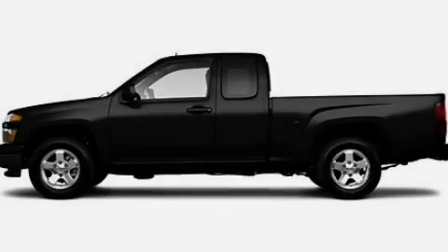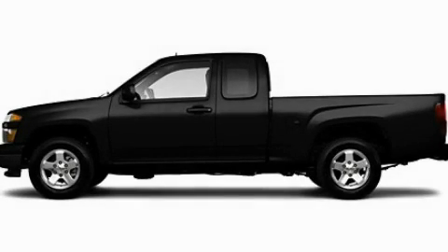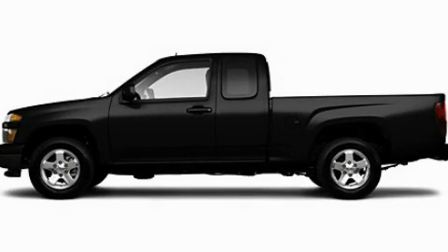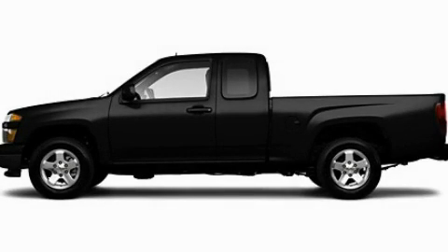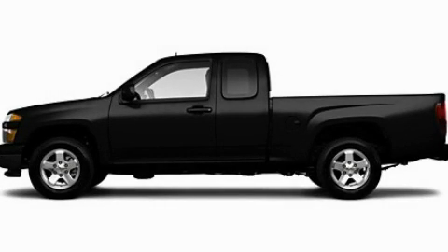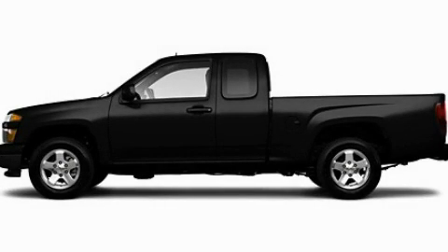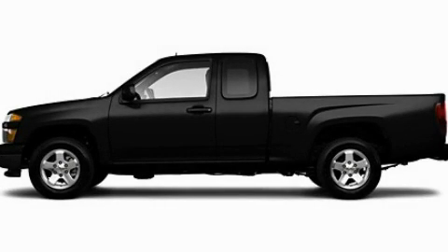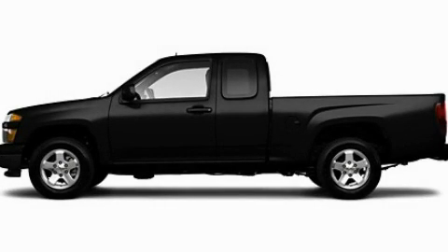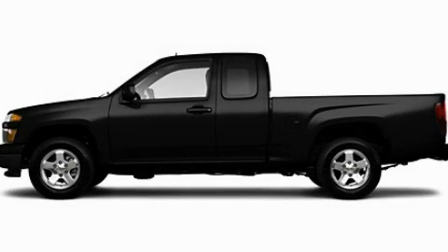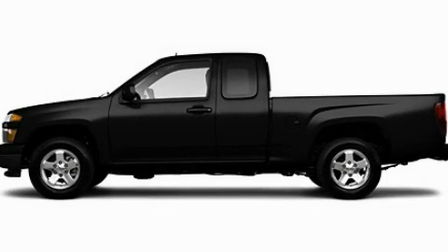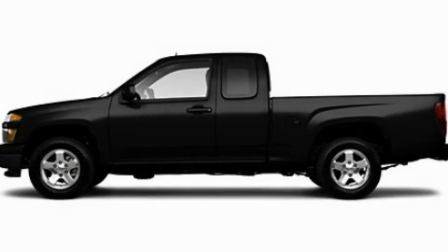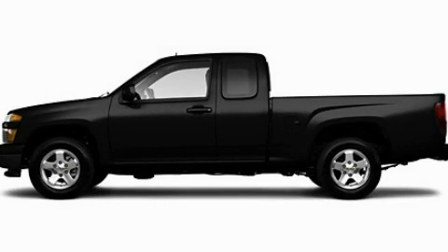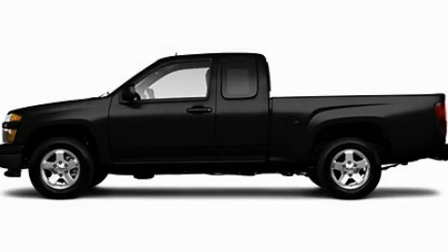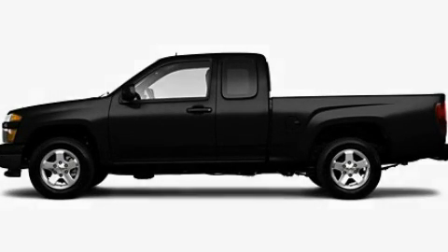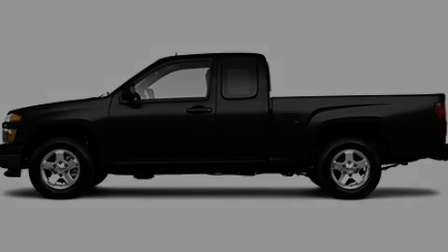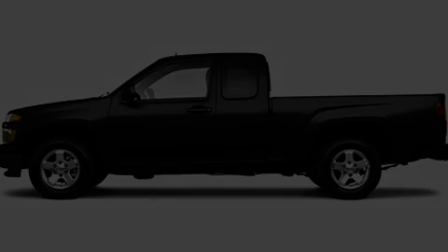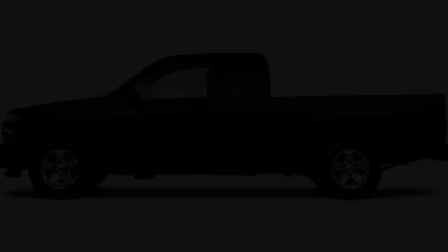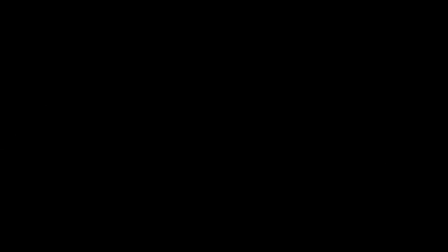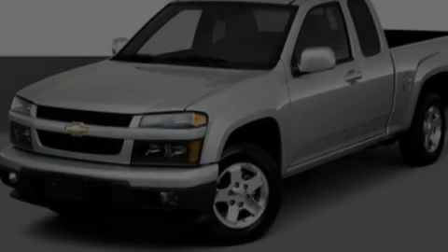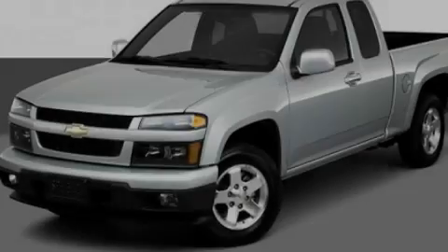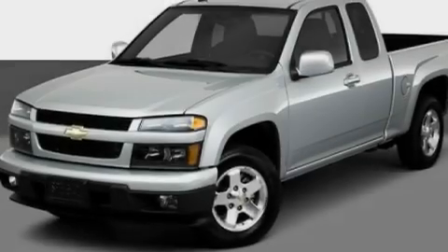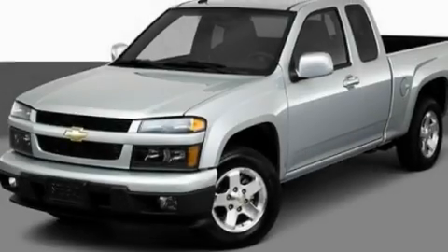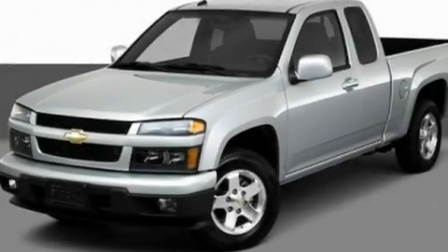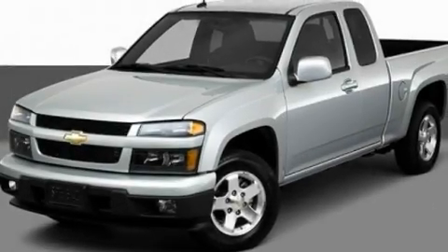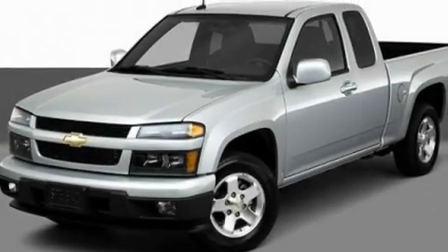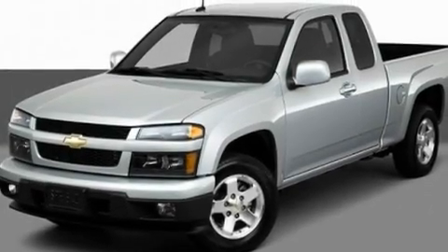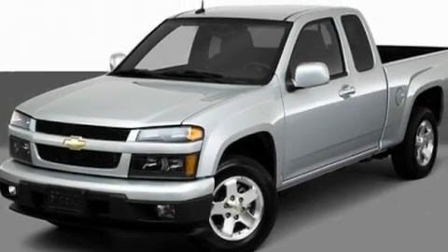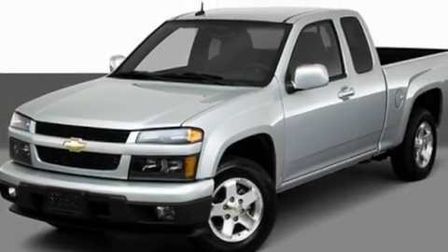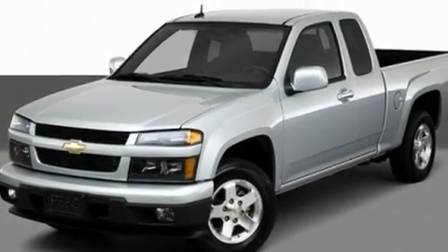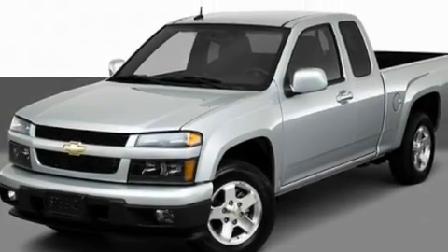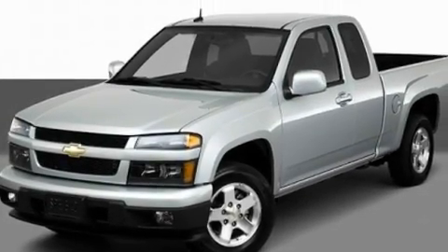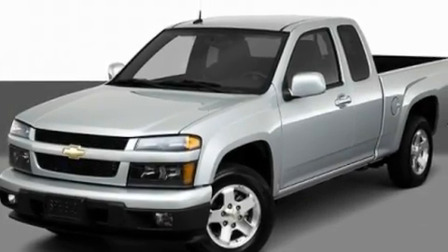This is a 2010 Chevrolet Colorado. Whether hauling, commuting, or towing, this truck is the right one for you.